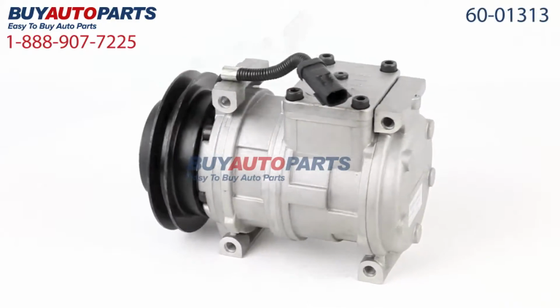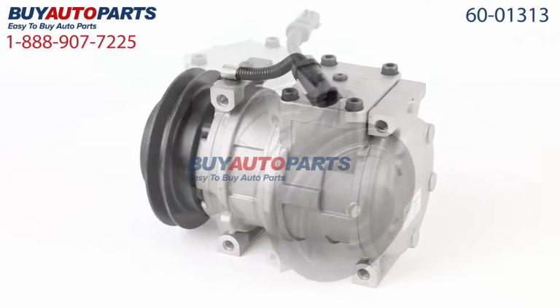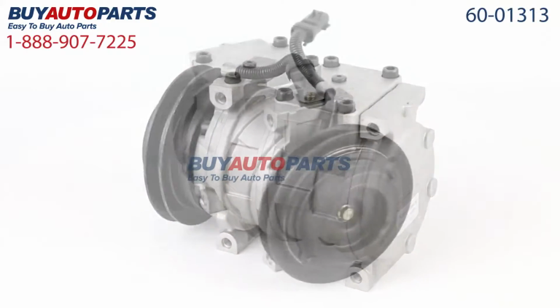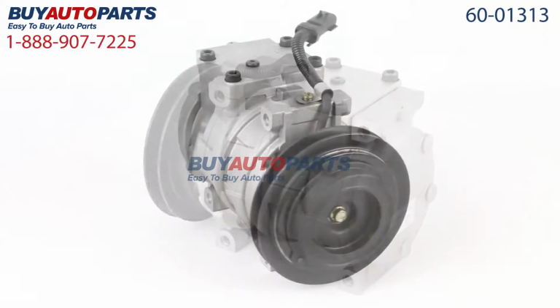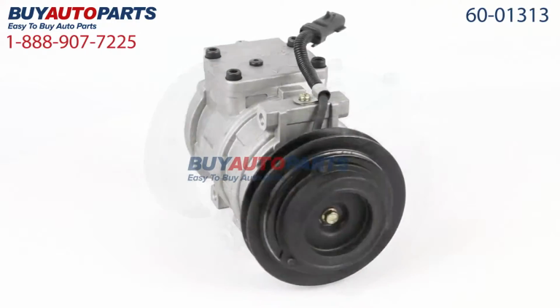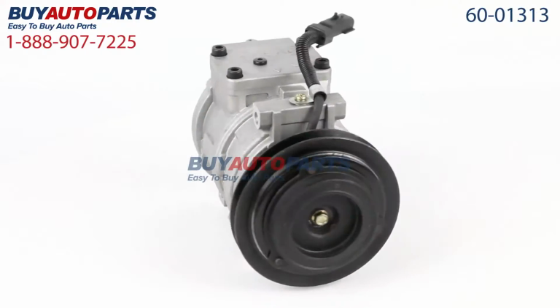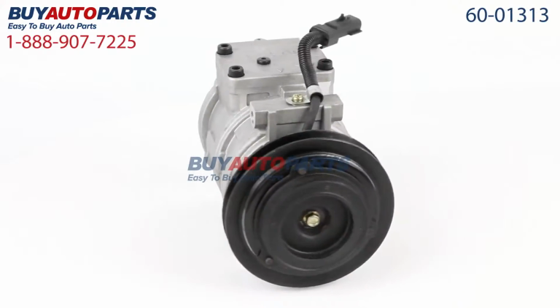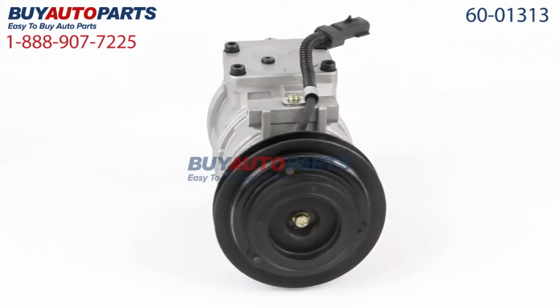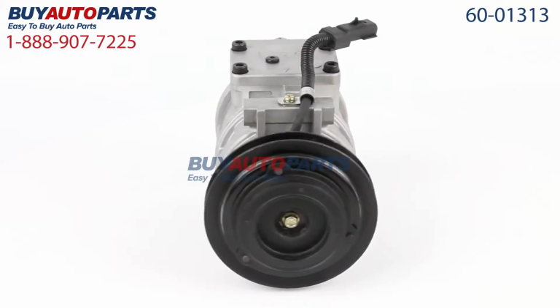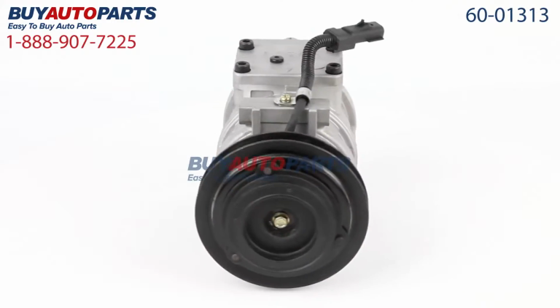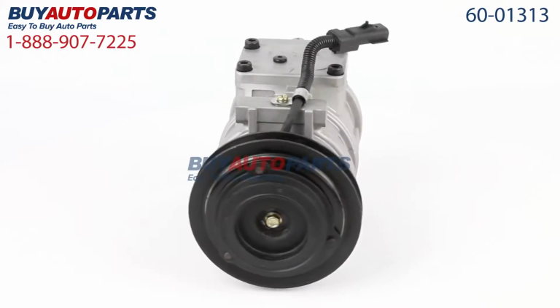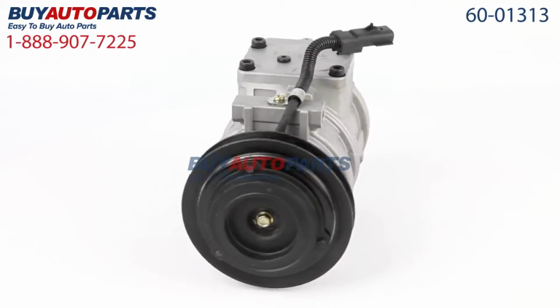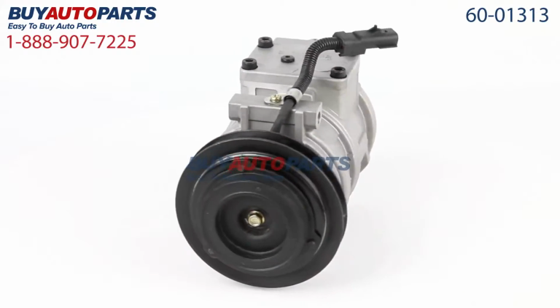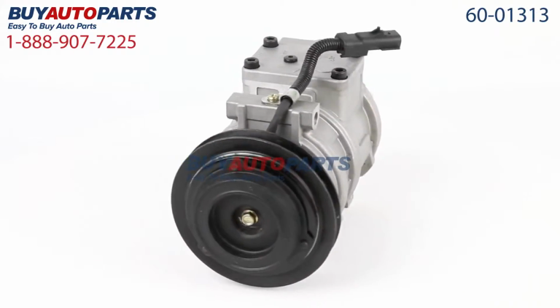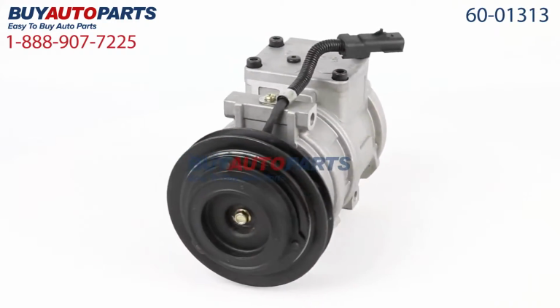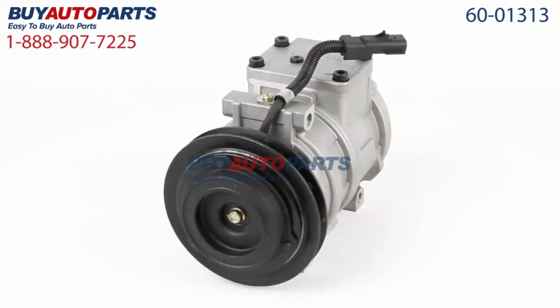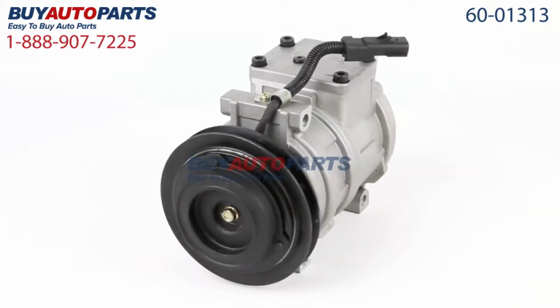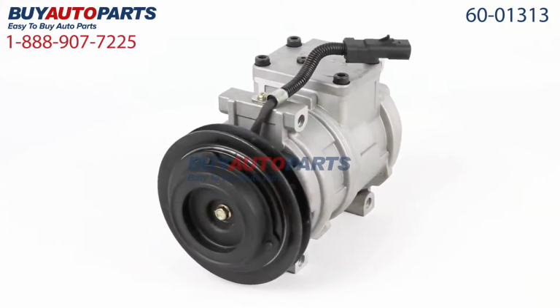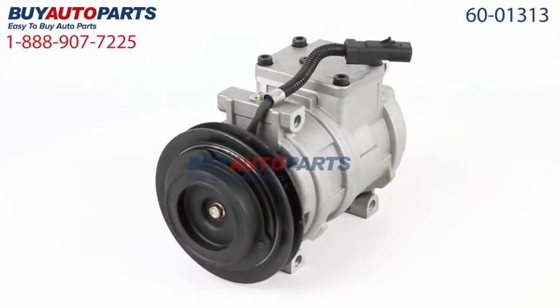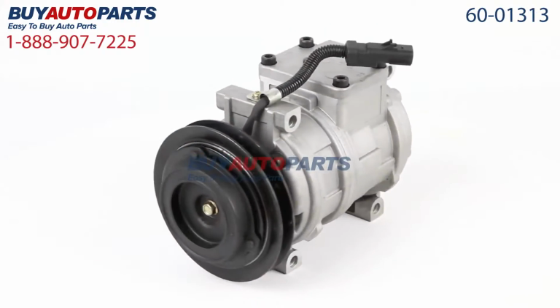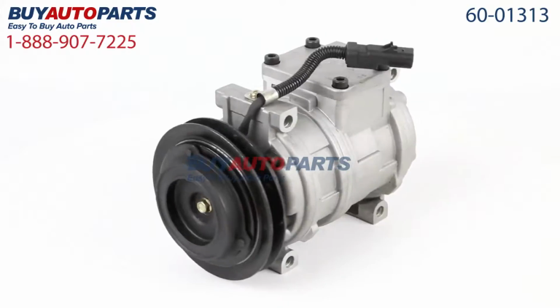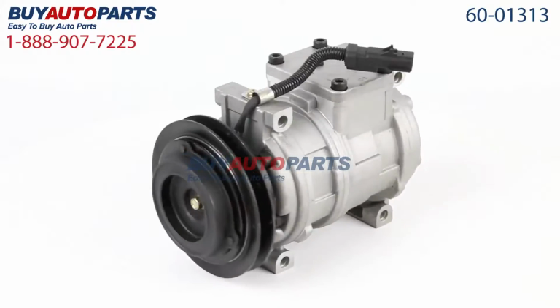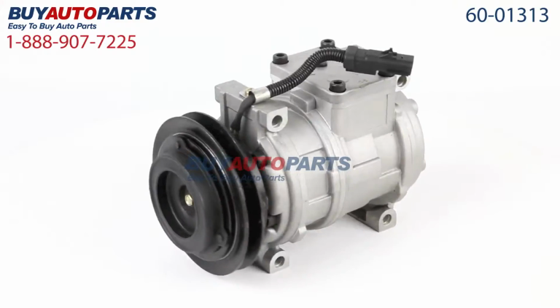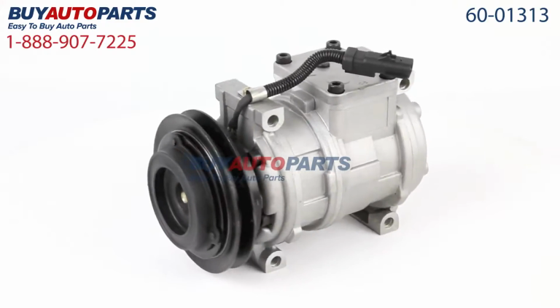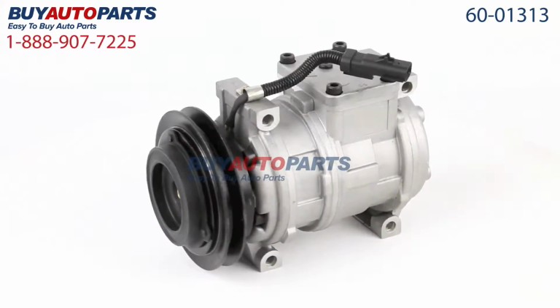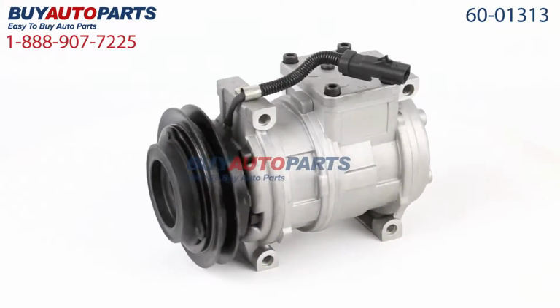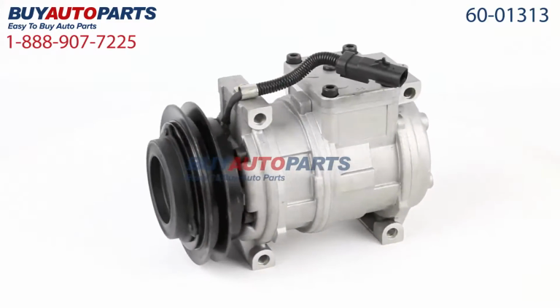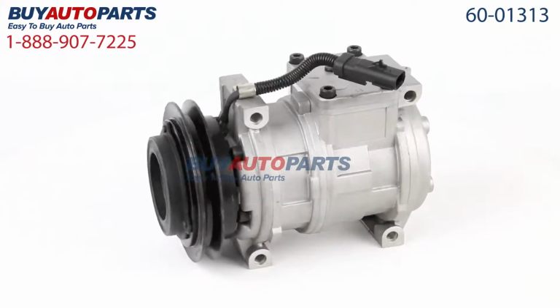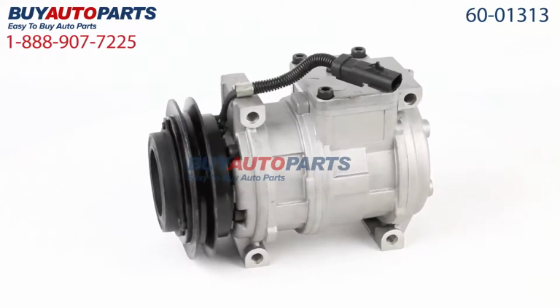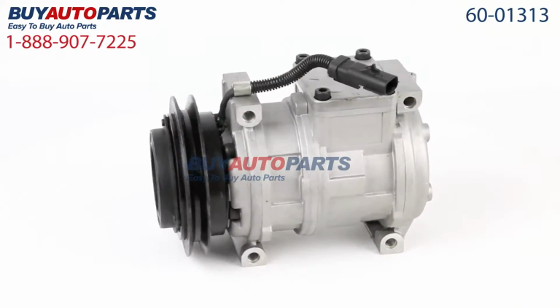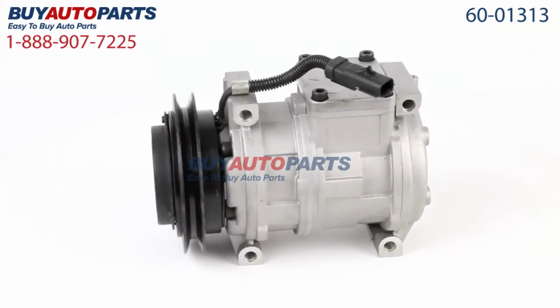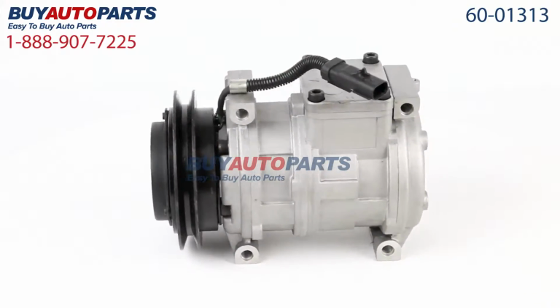Here's a closer look at this part, which comes with the best-in-industry one-year unlimited mileage warranty, only from Buy Auto Parts.